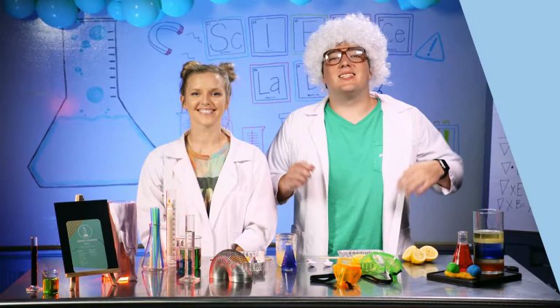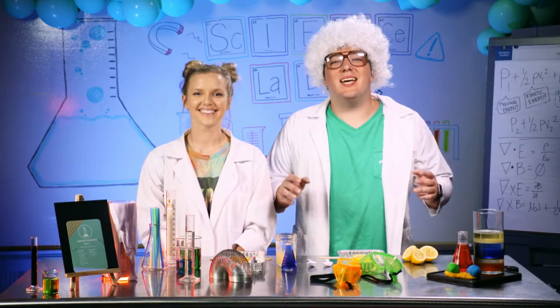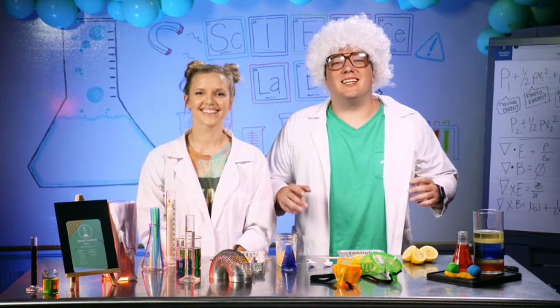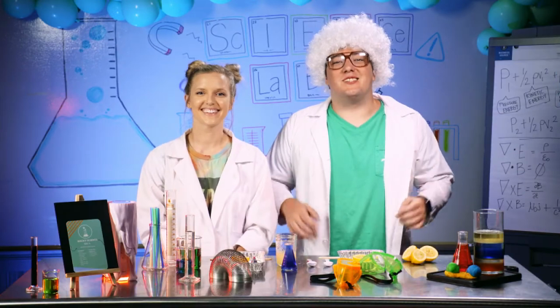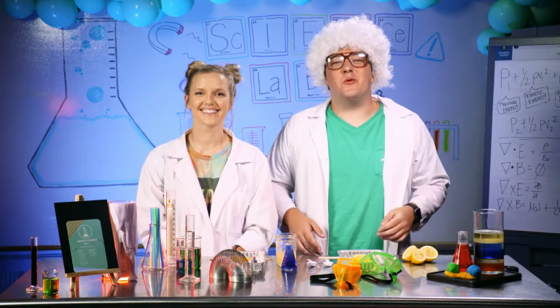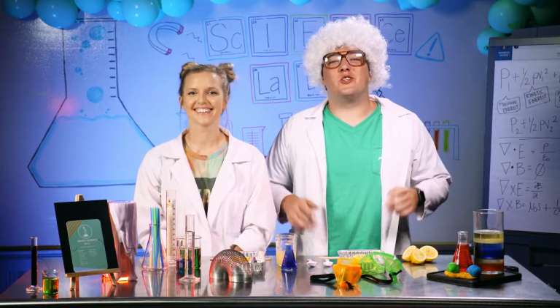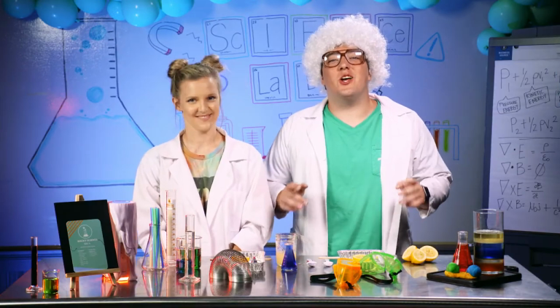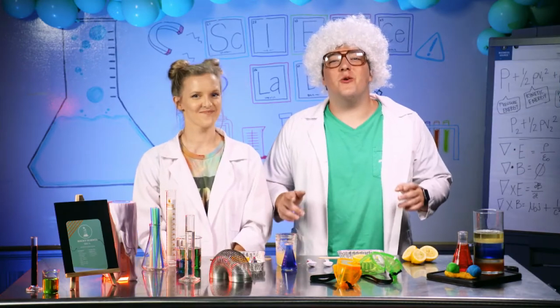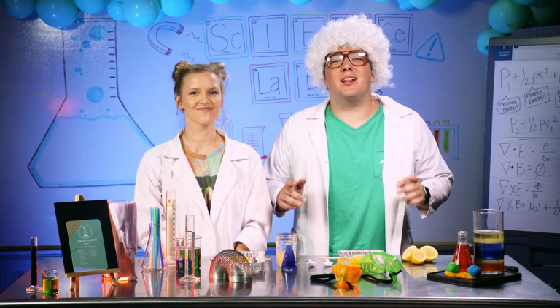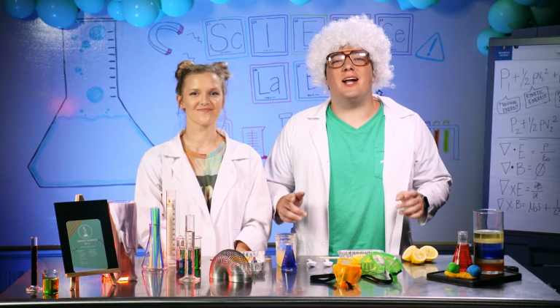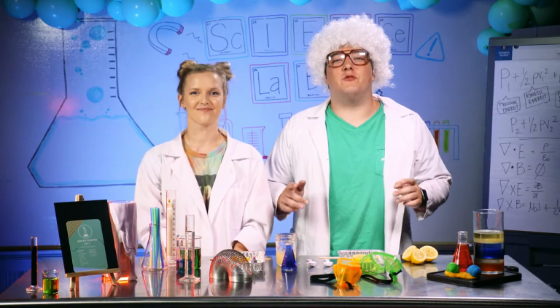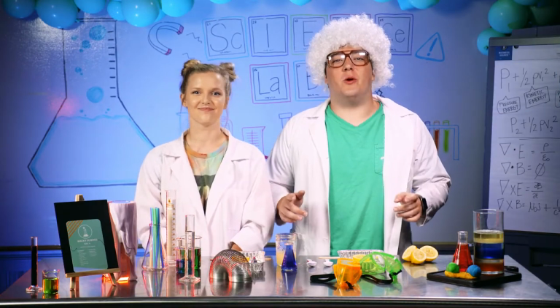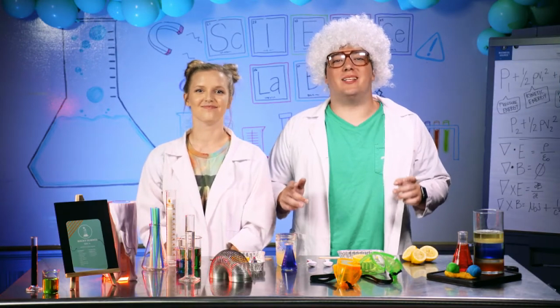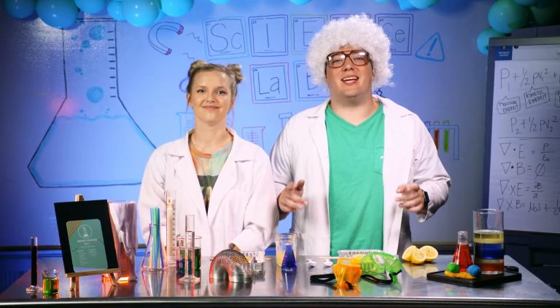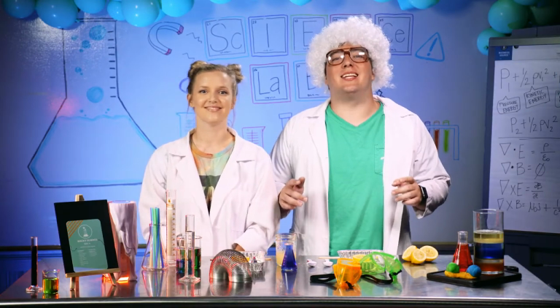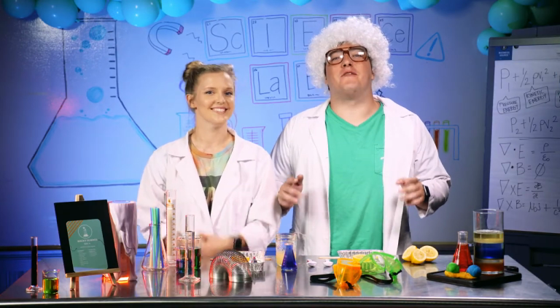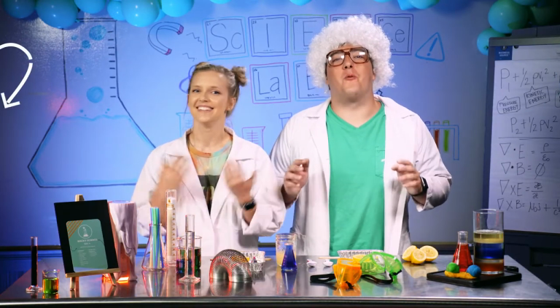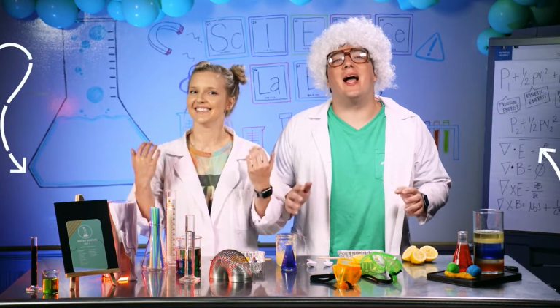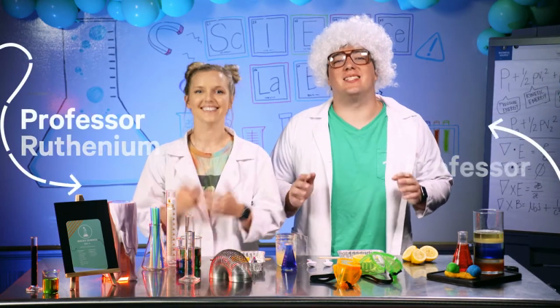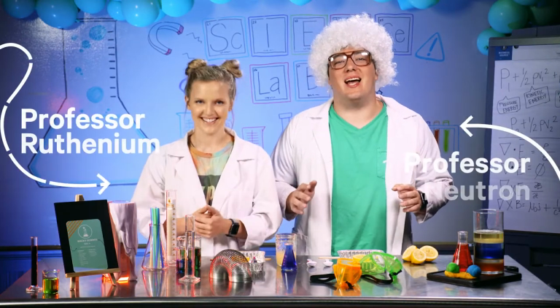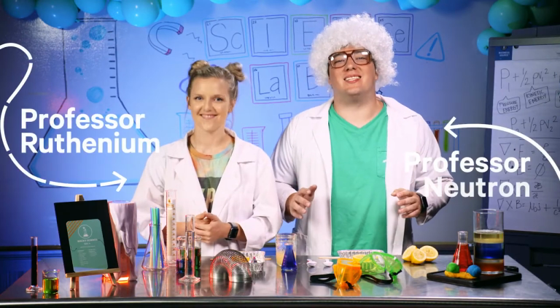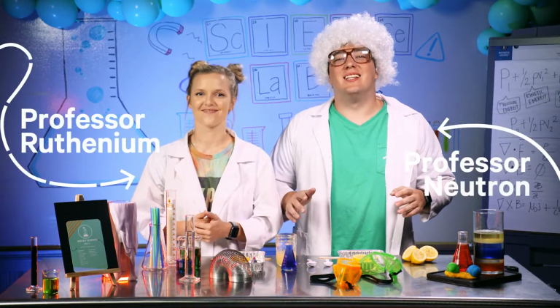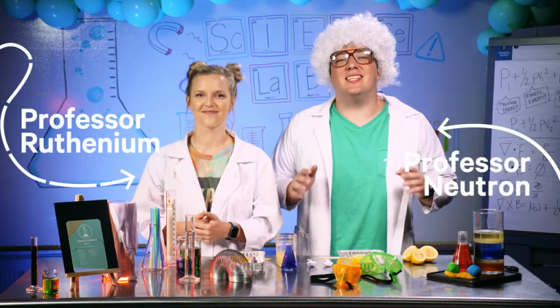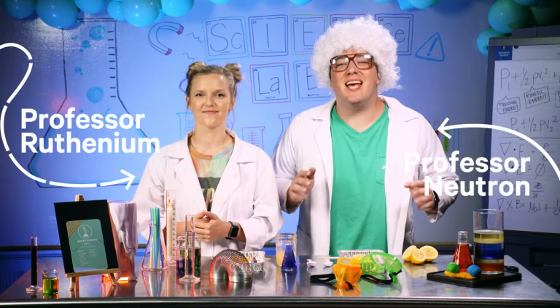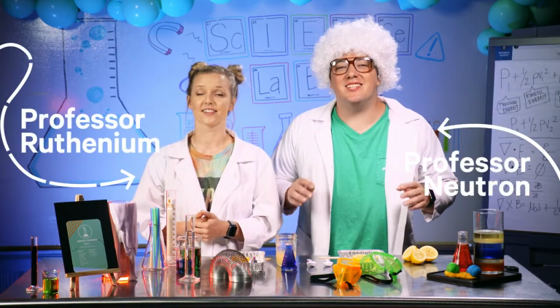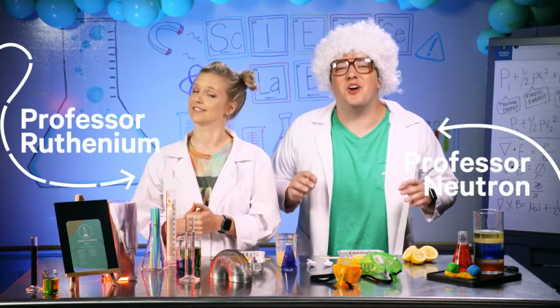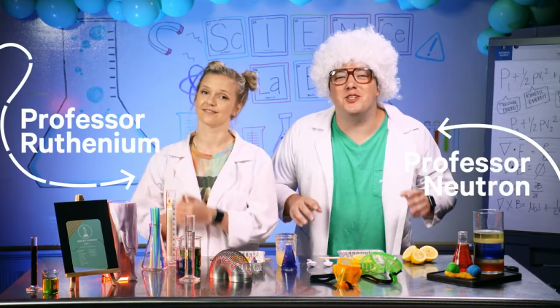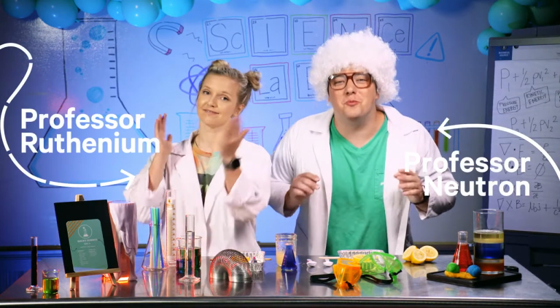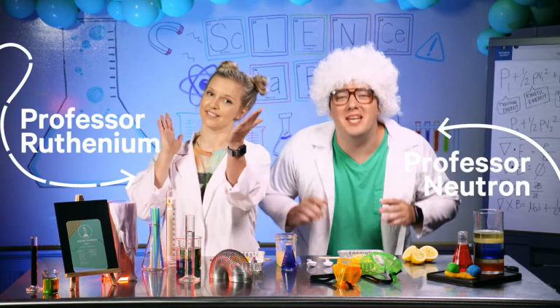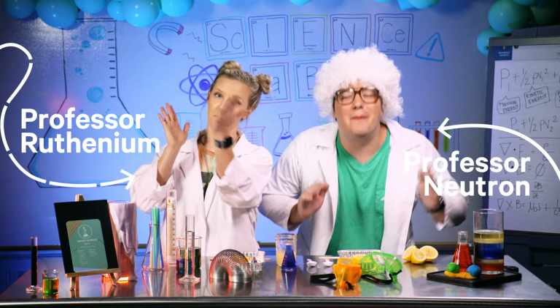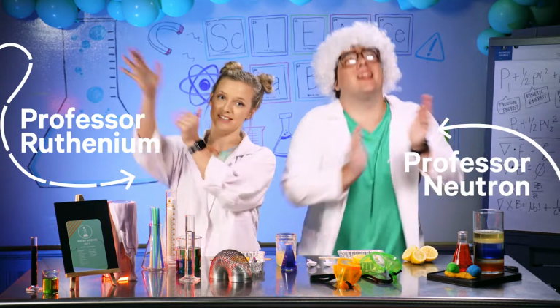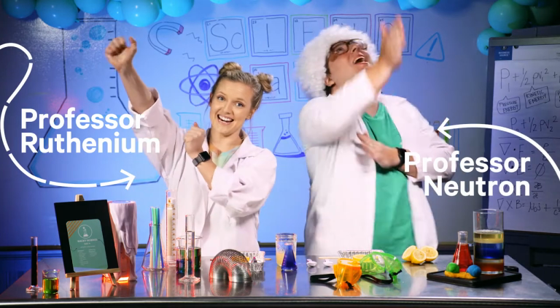Scientists, we are so glad you've joined us again today for Wacky Science. Today is going to be a blast!